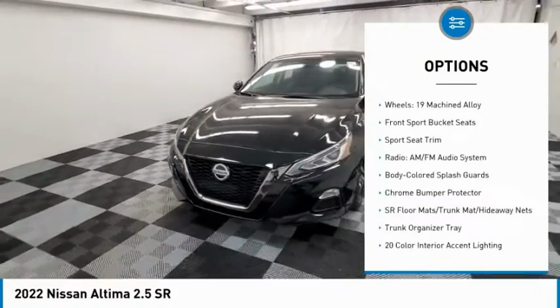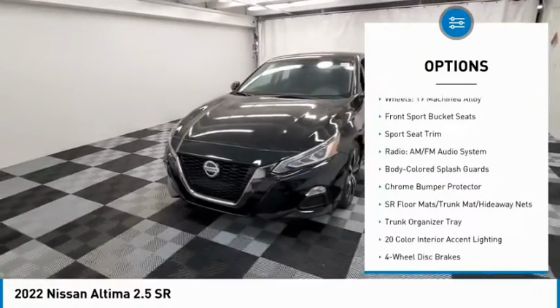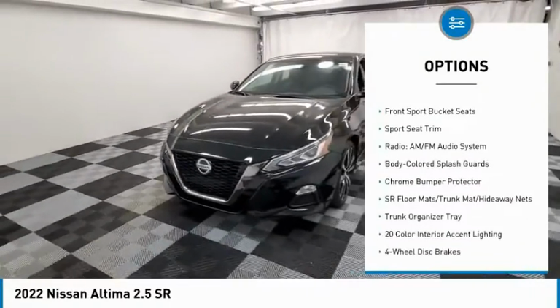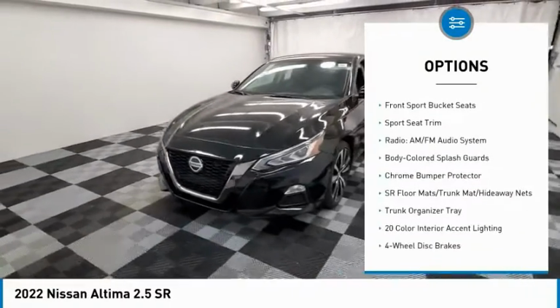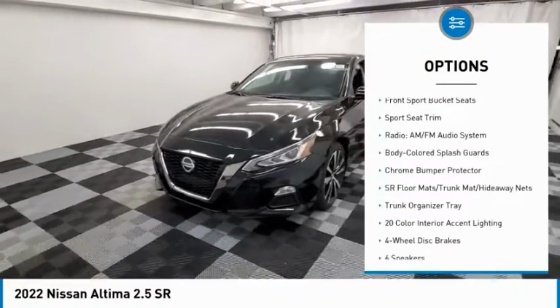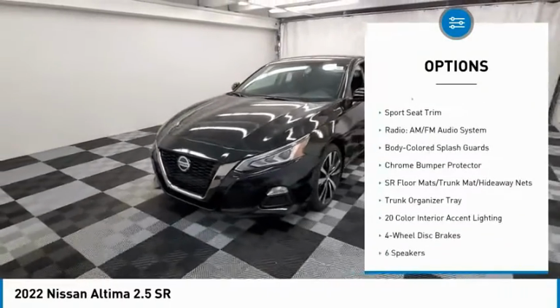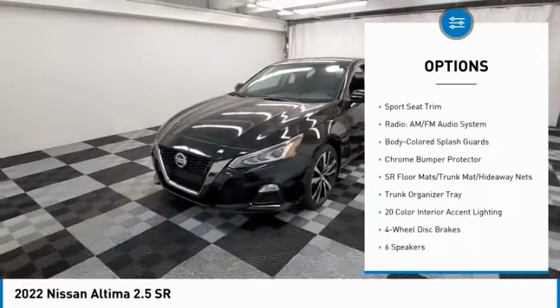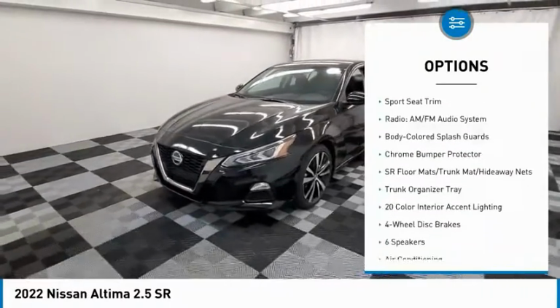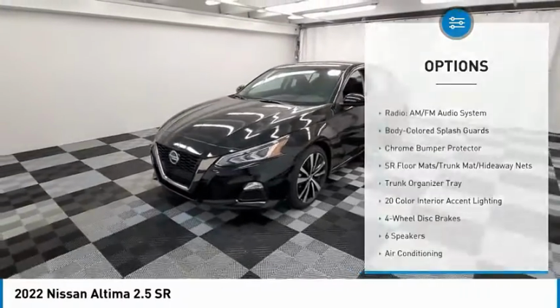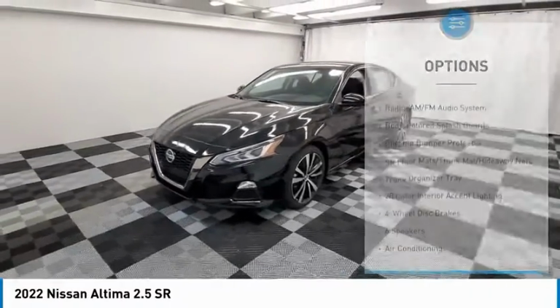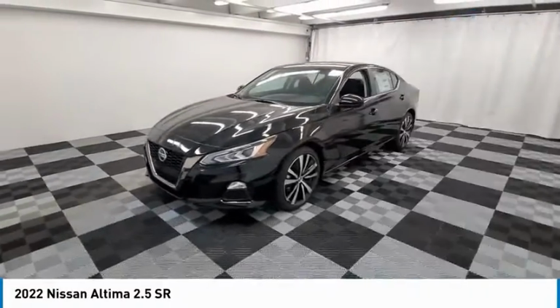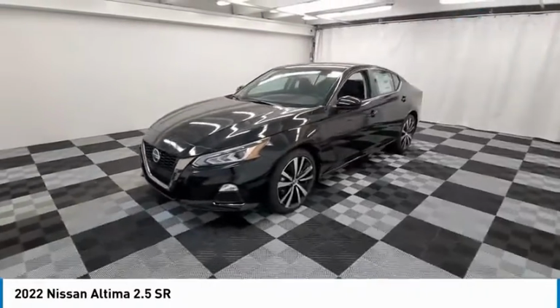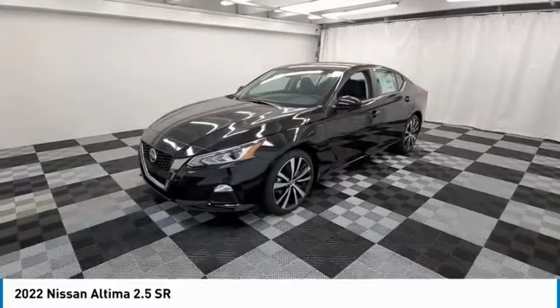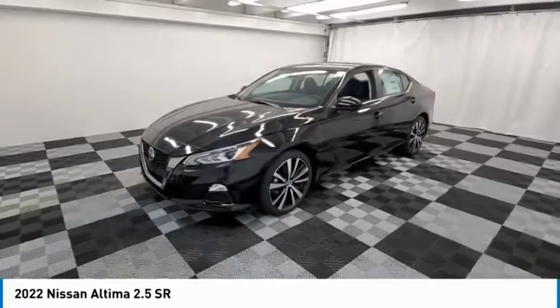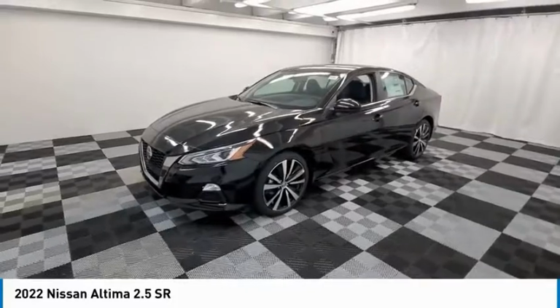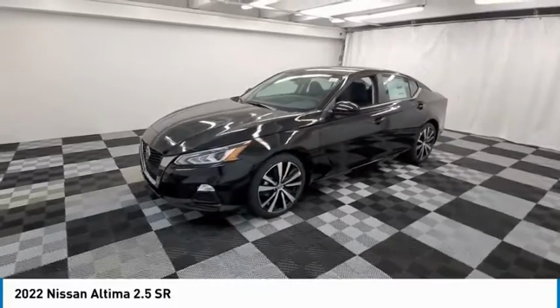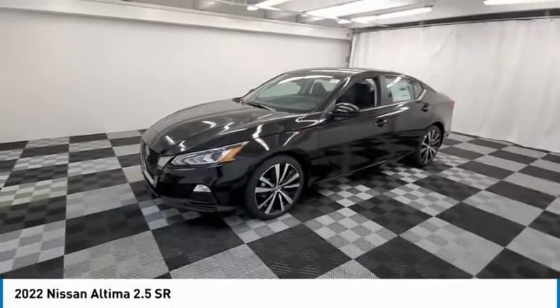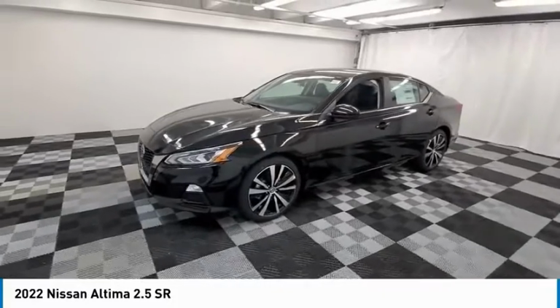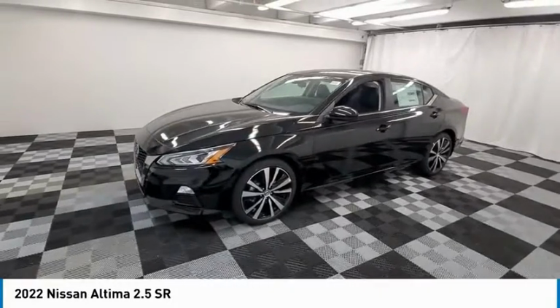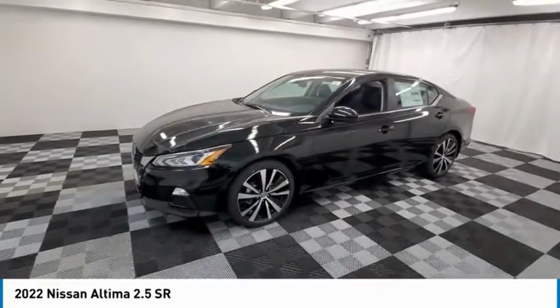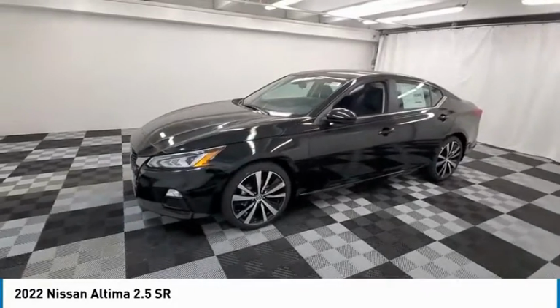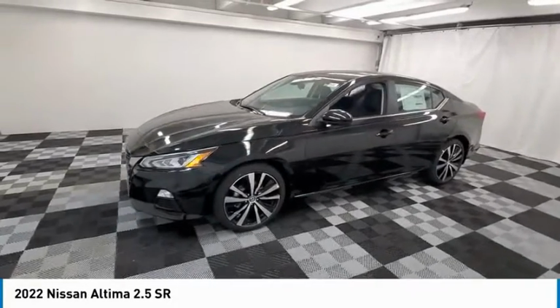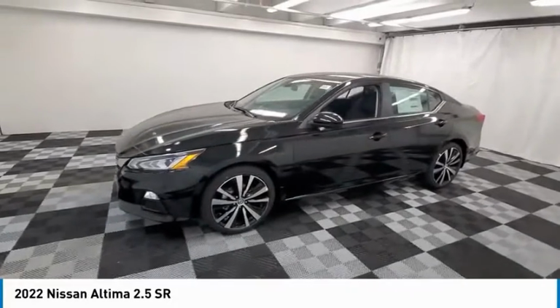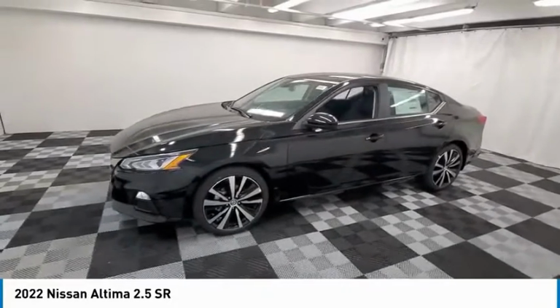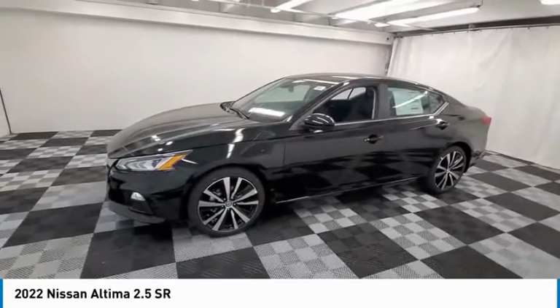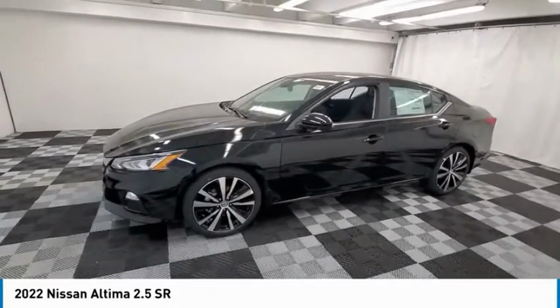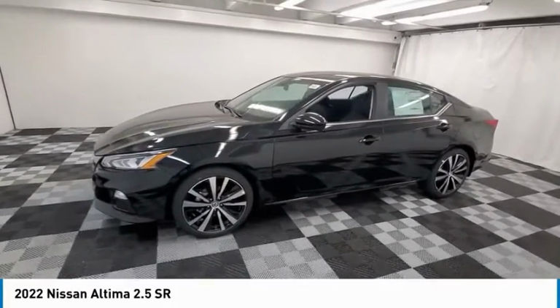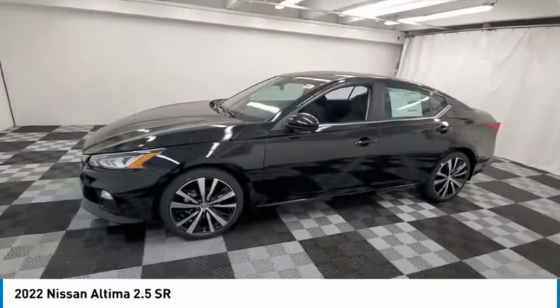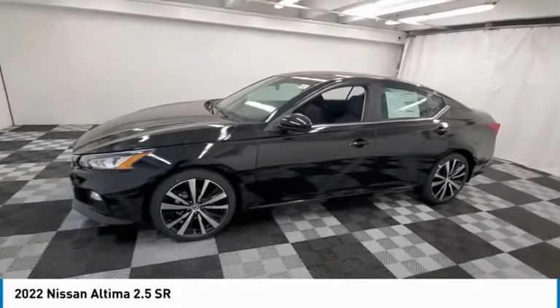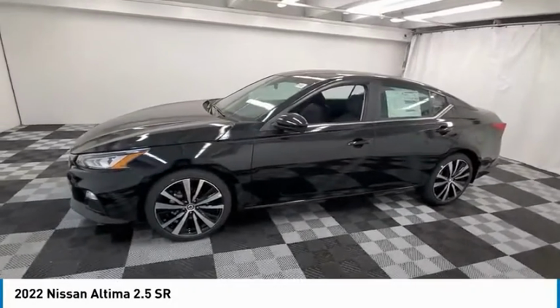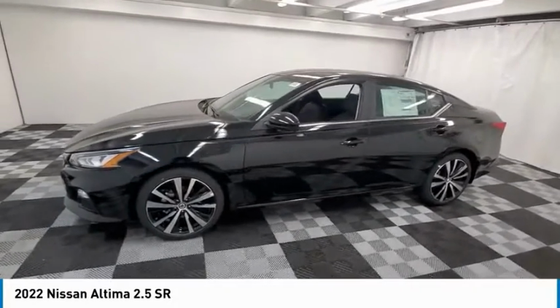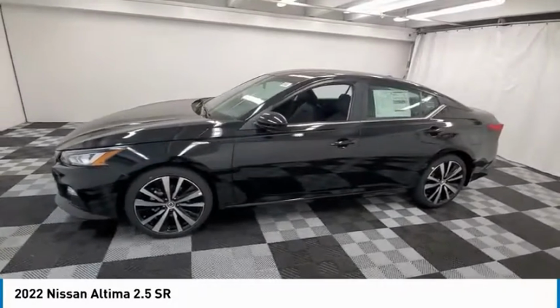Four-wheel disc brakes, speed control, rear window defroster, security system, low tire pressure warning.